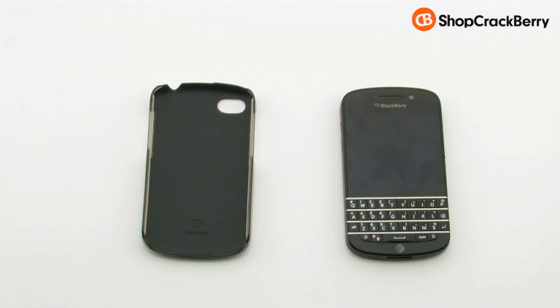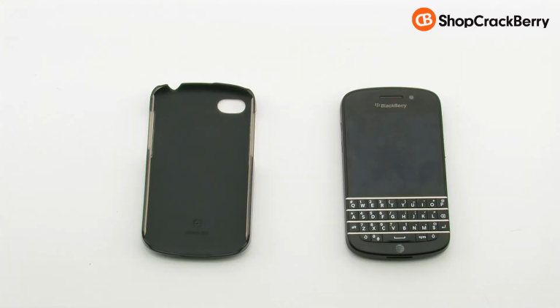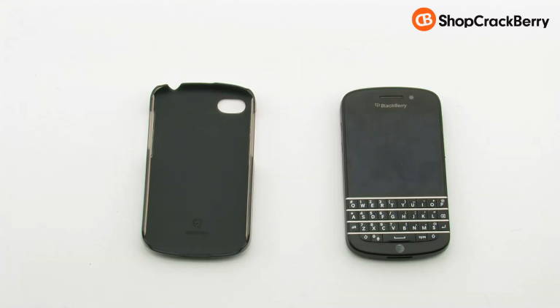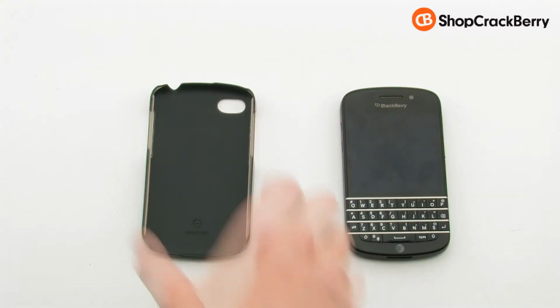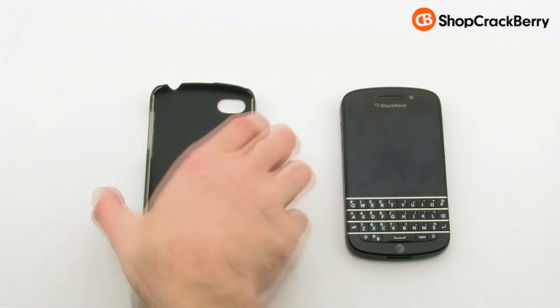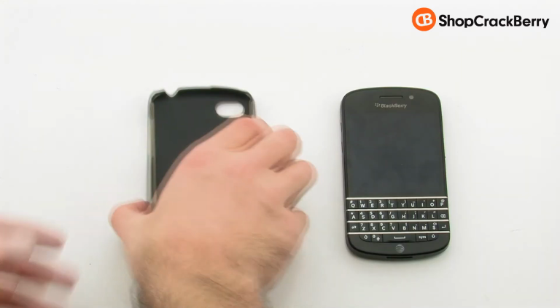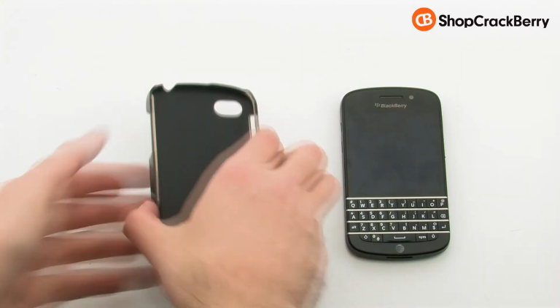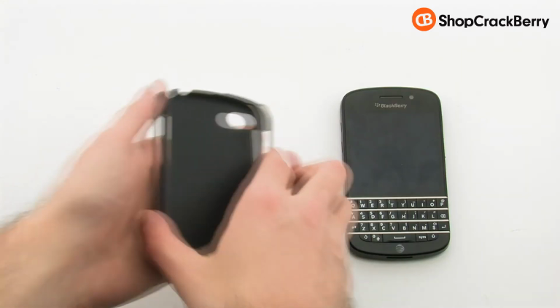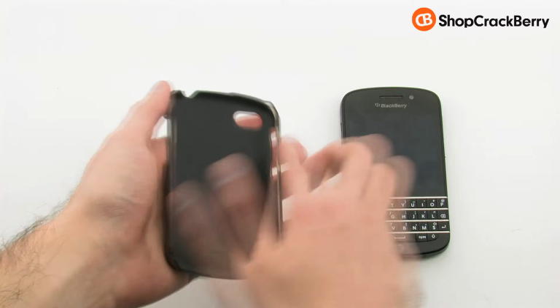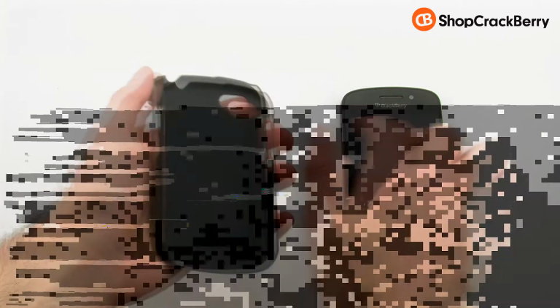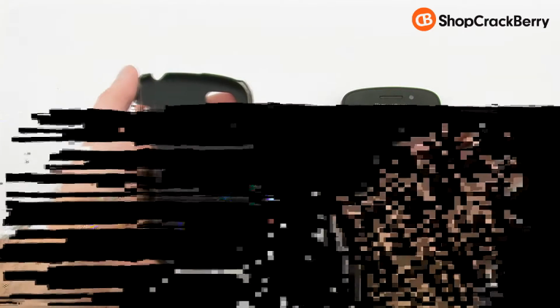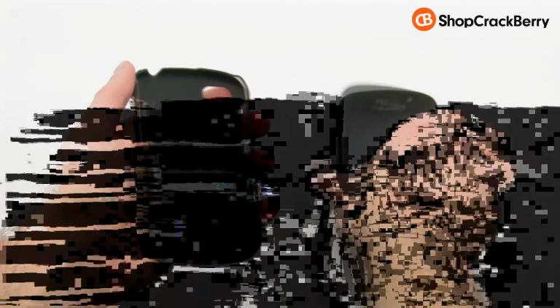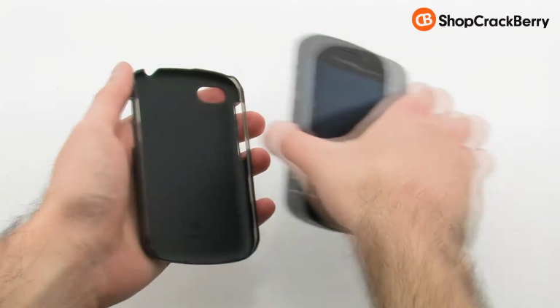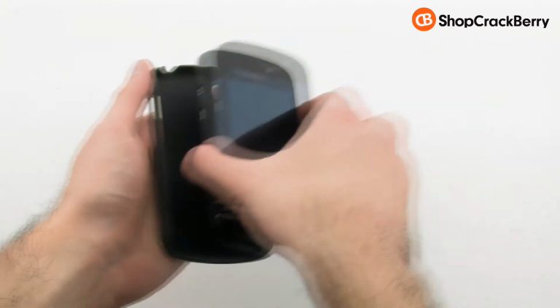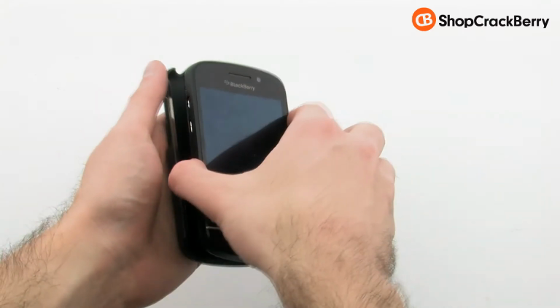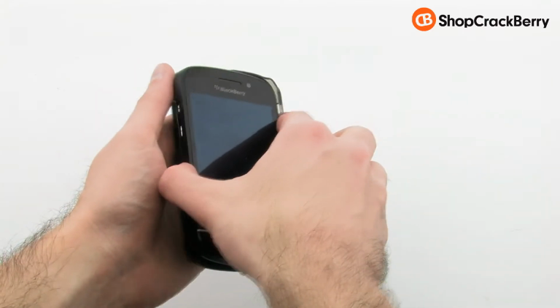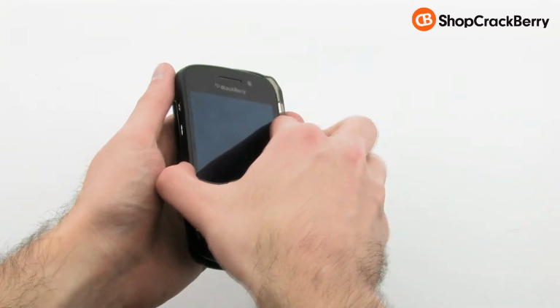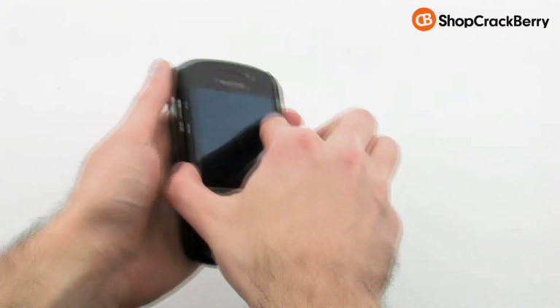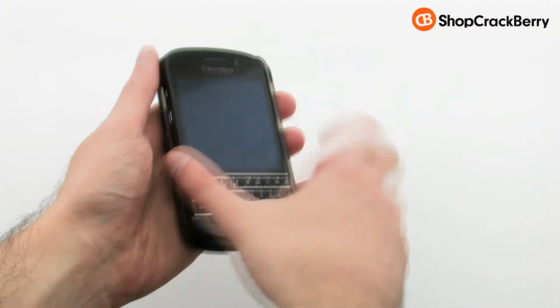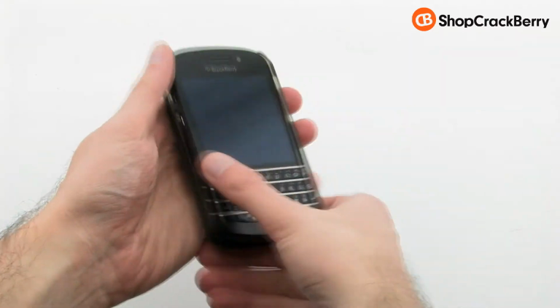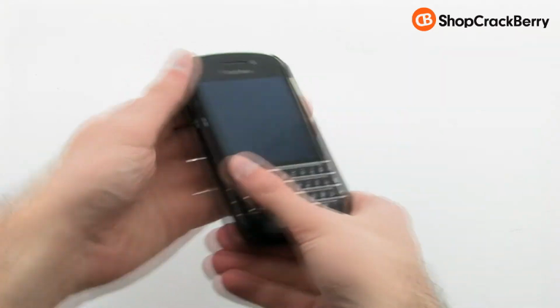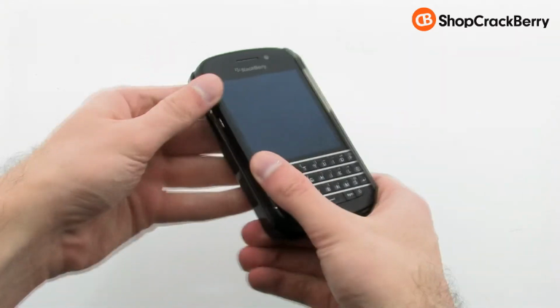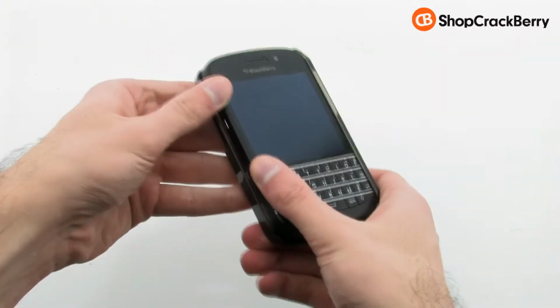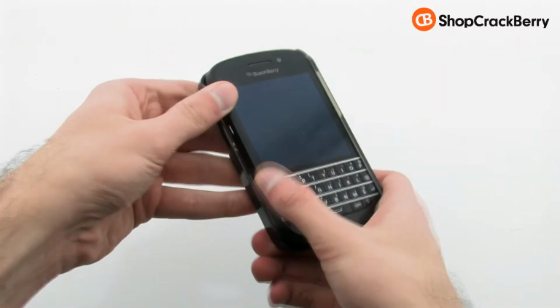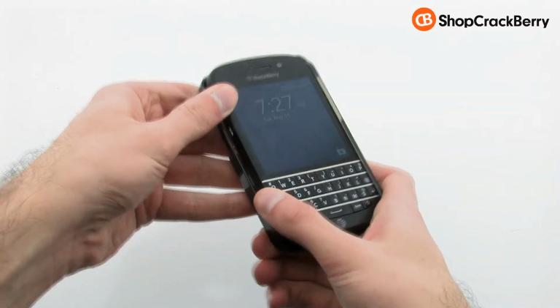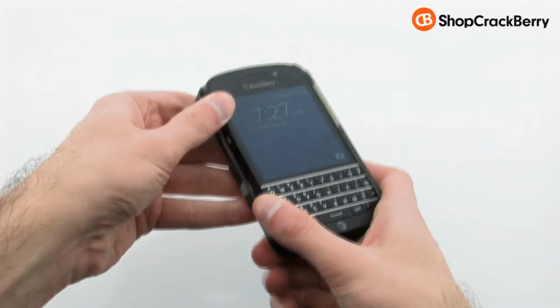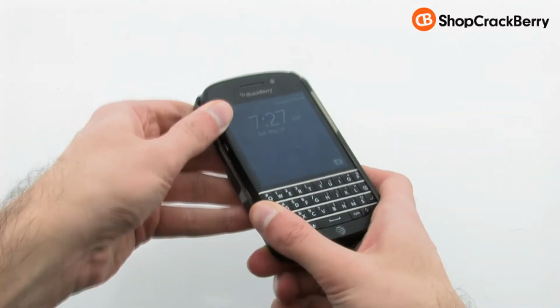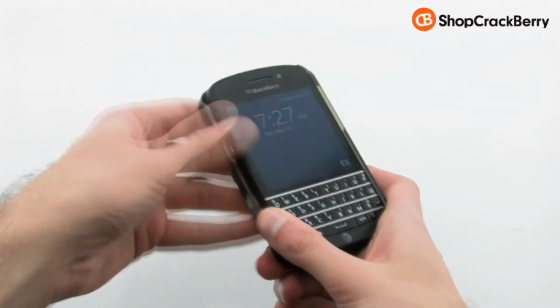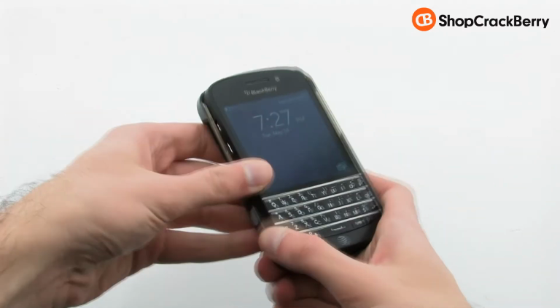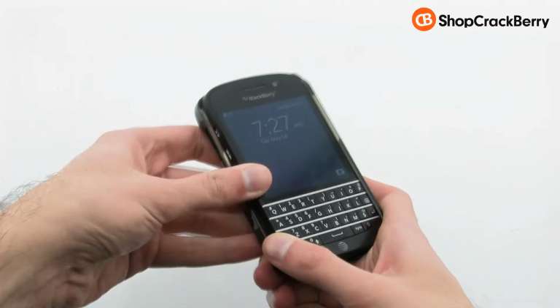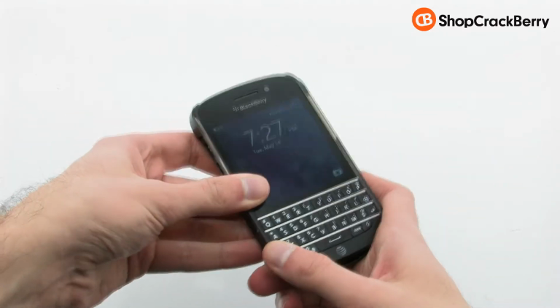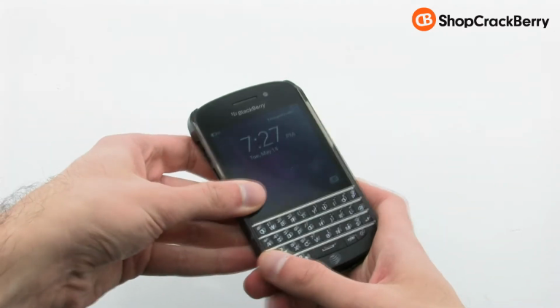To install the case, simply slide the right side of the phone into the case, then press firmly on the left-hand side.